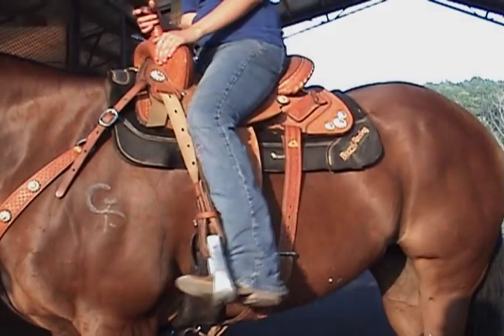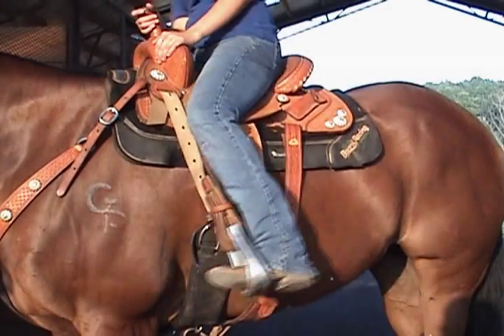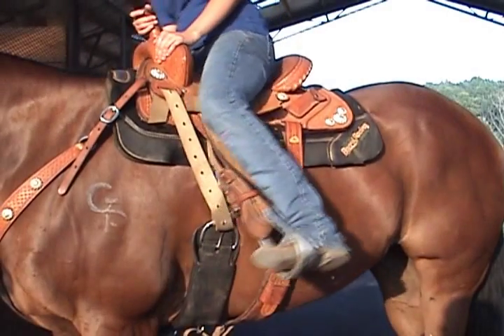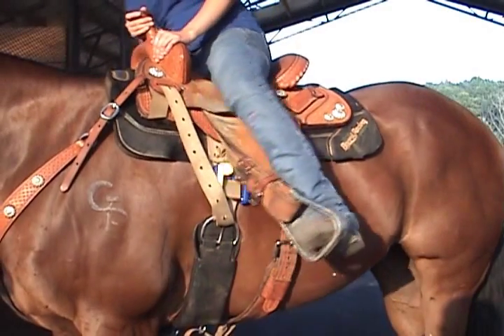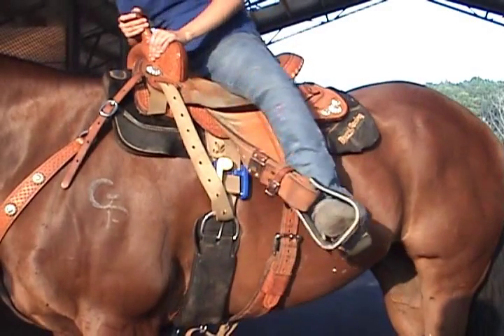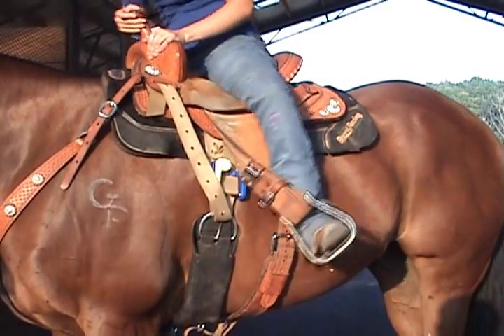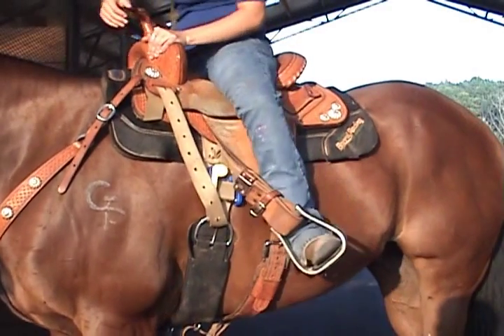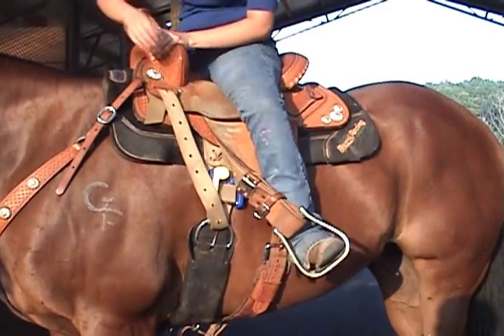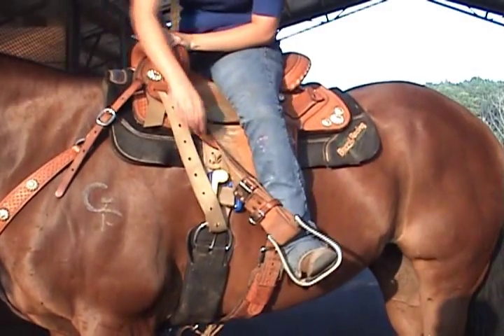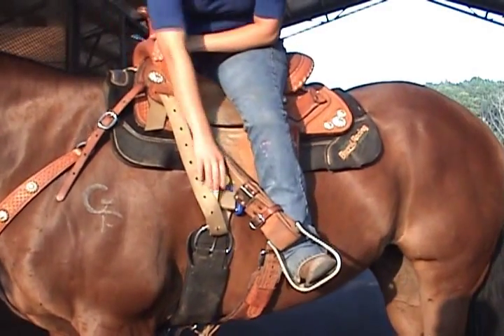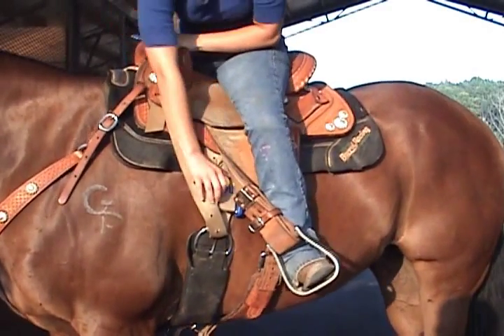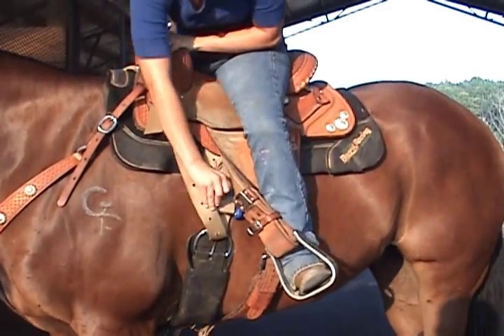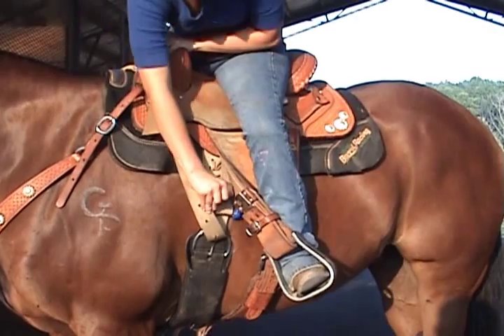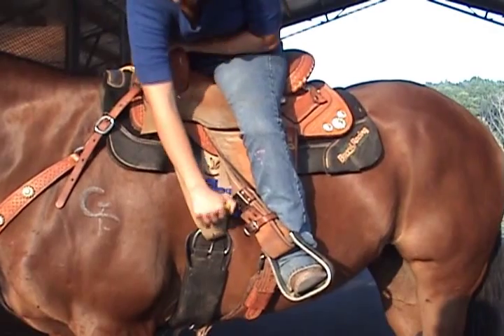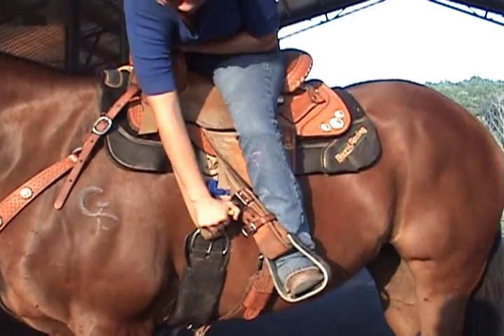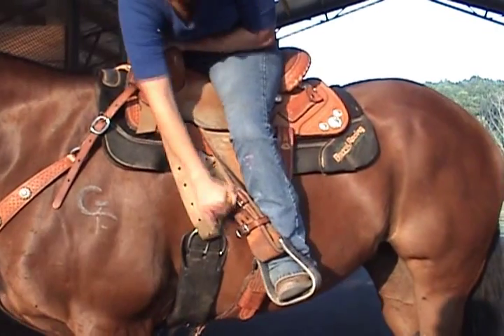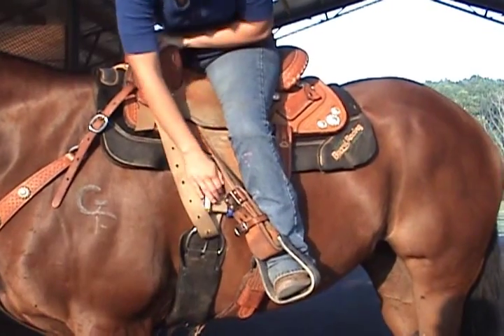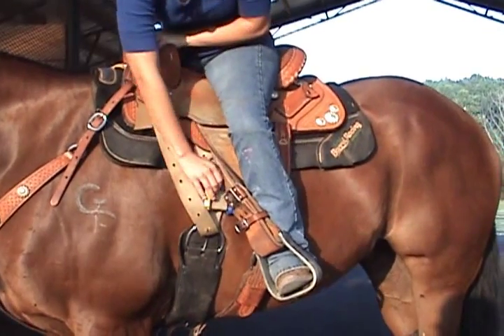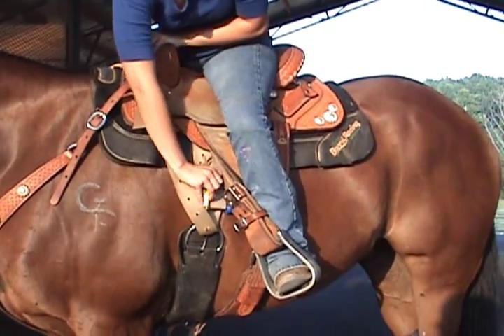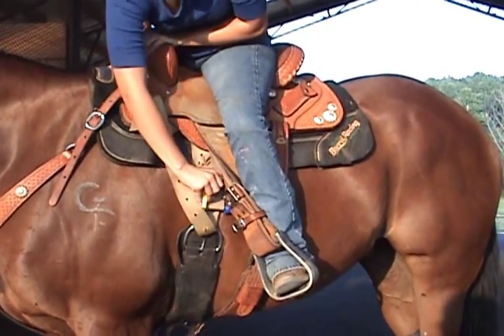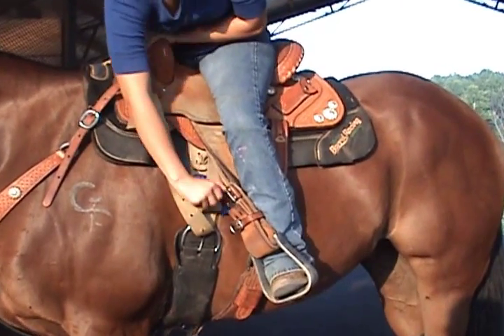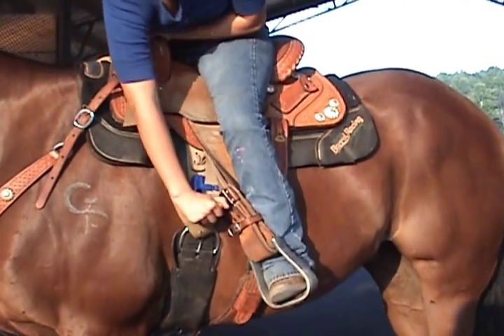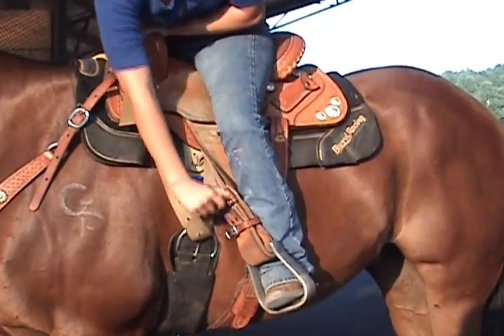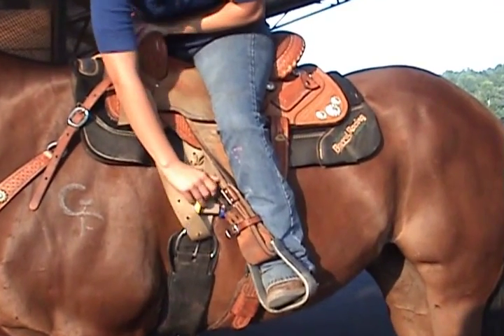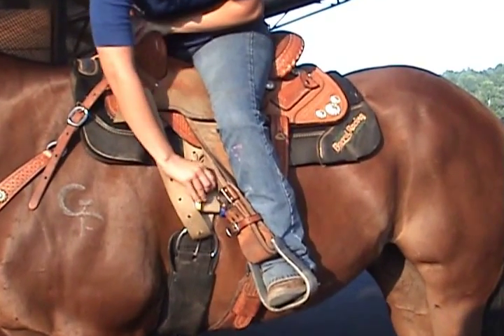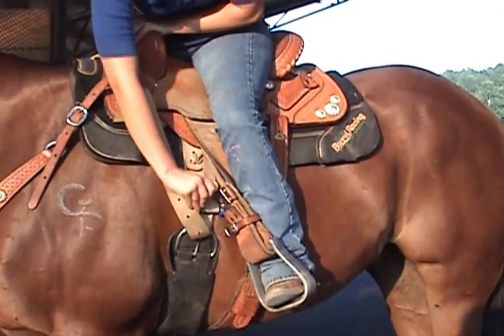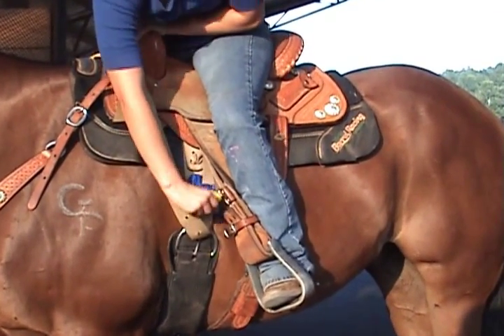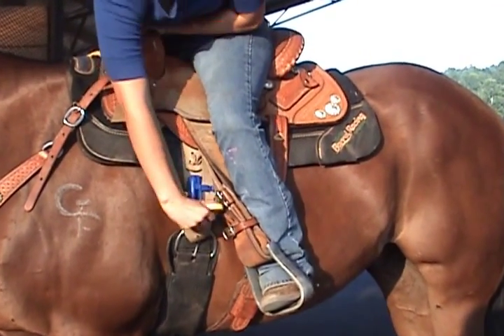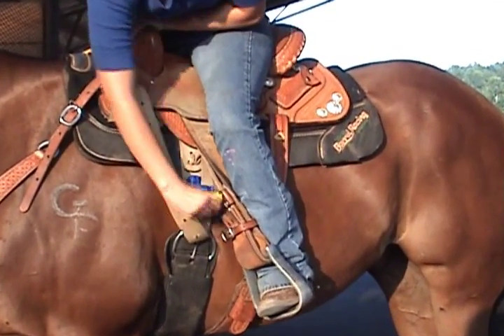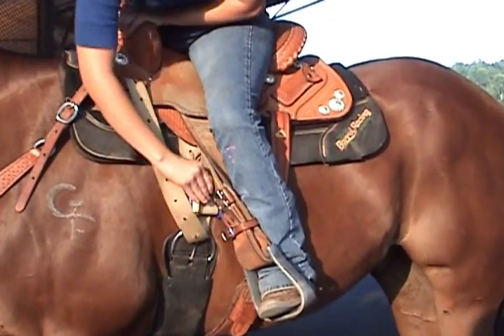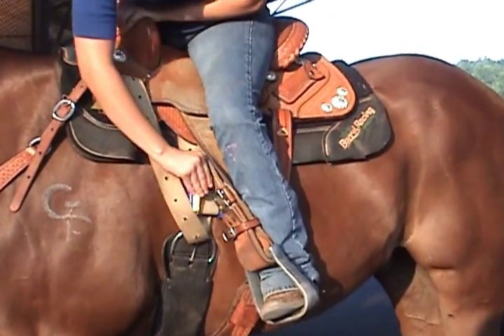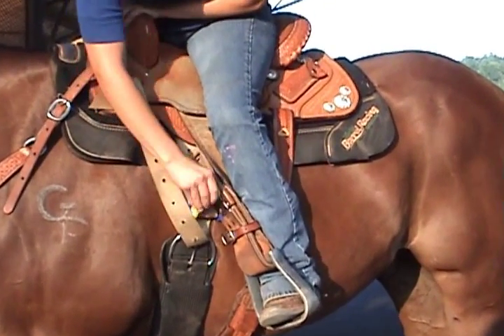No need to get off your horse to re-tighten your cinch. Just ratchet the handle a few times.